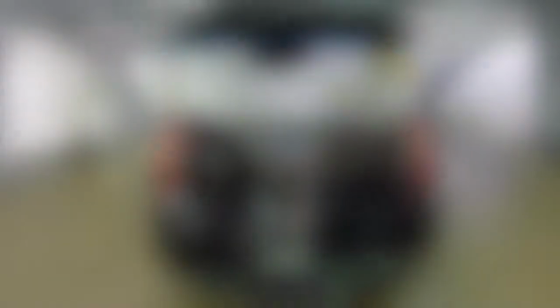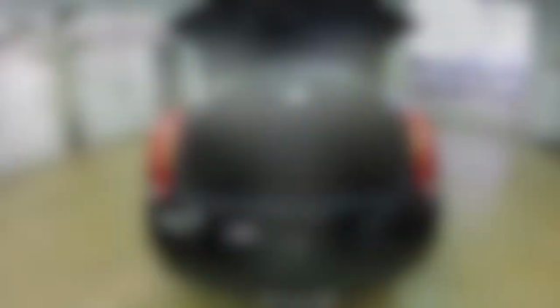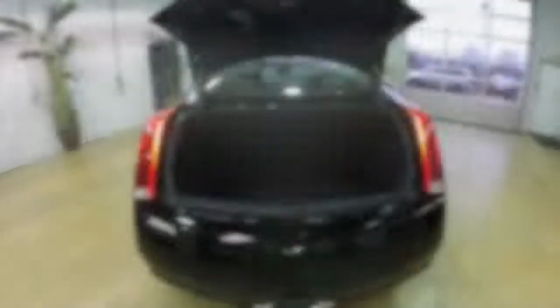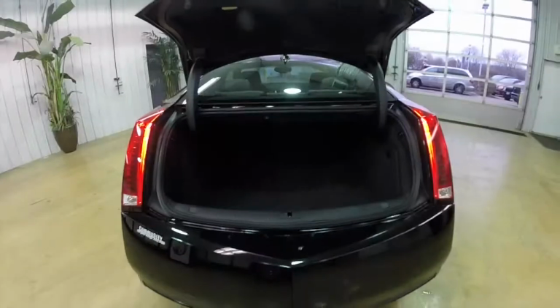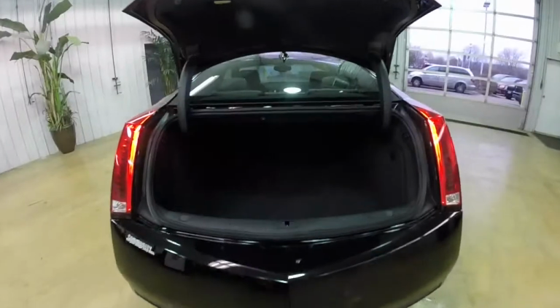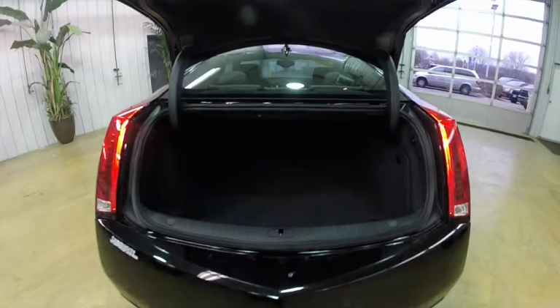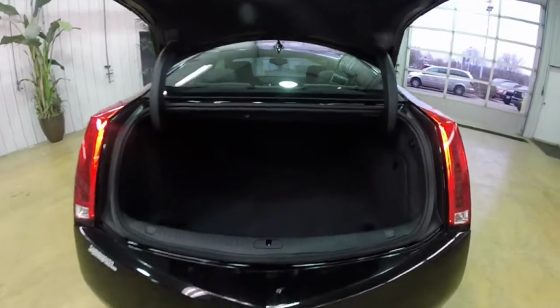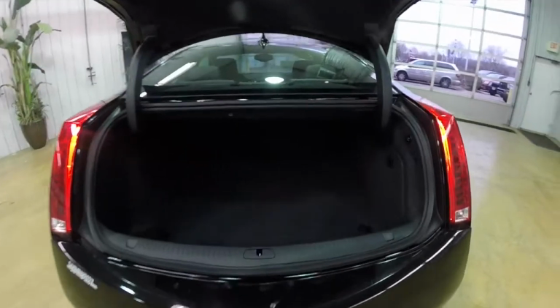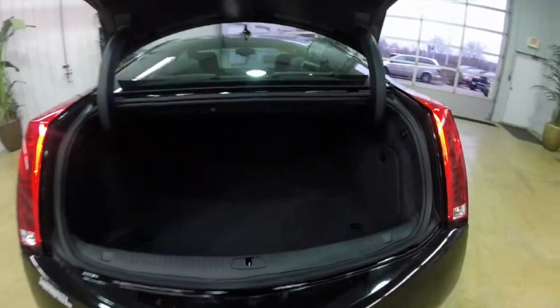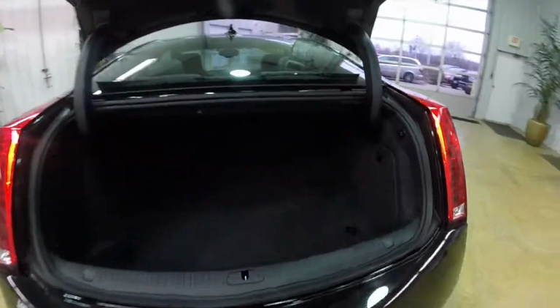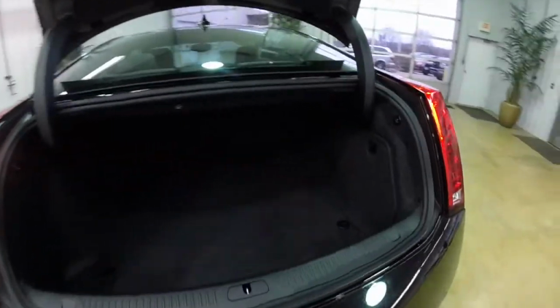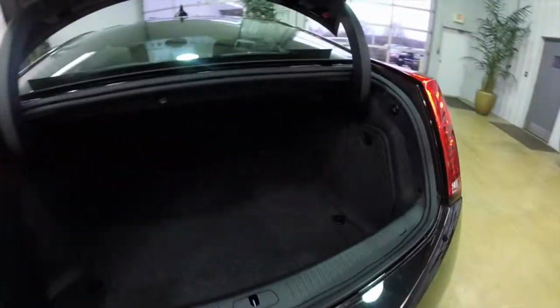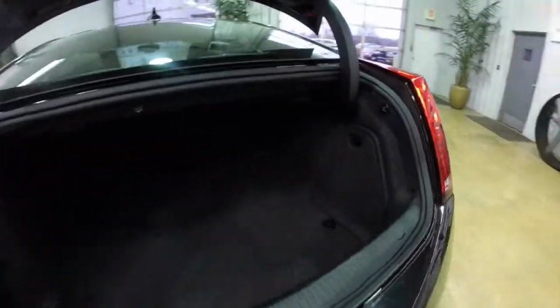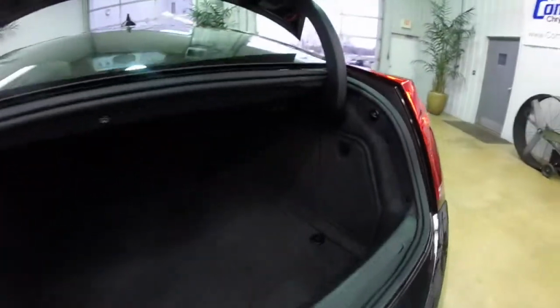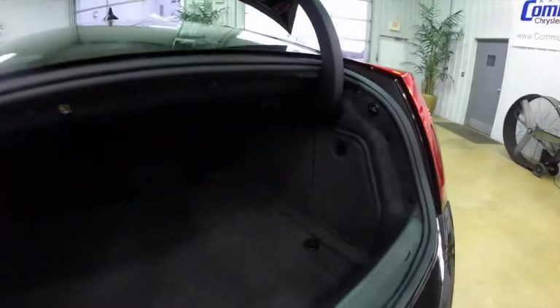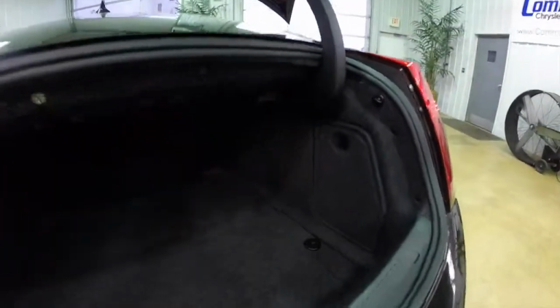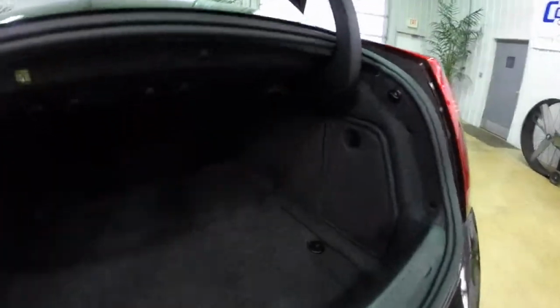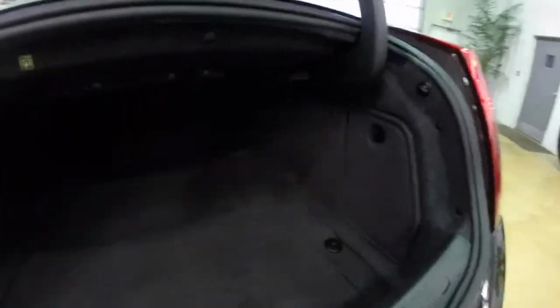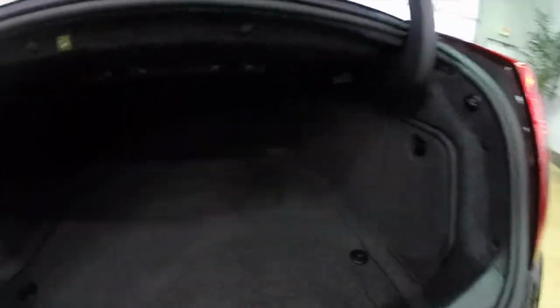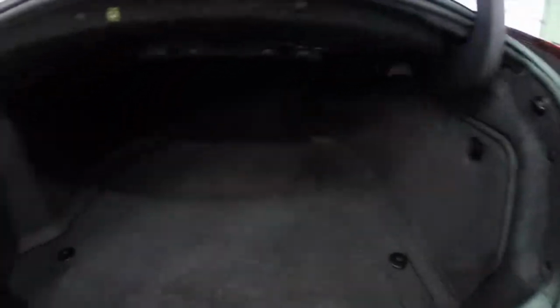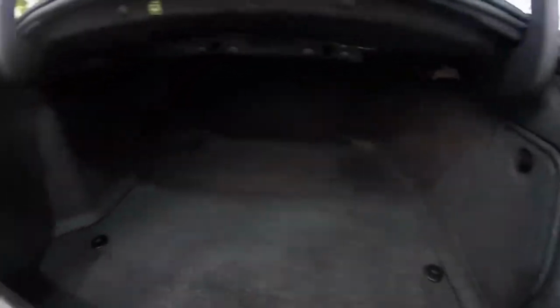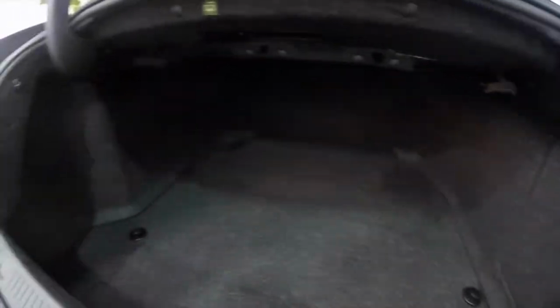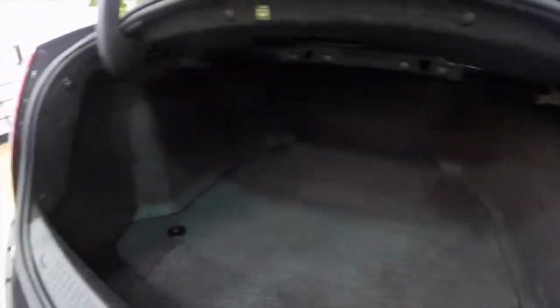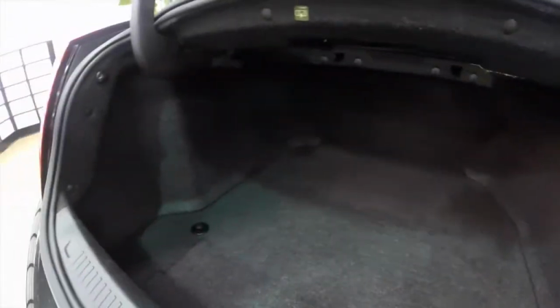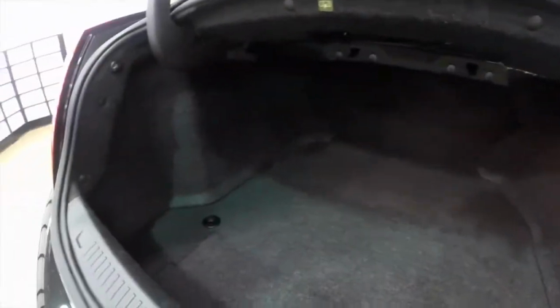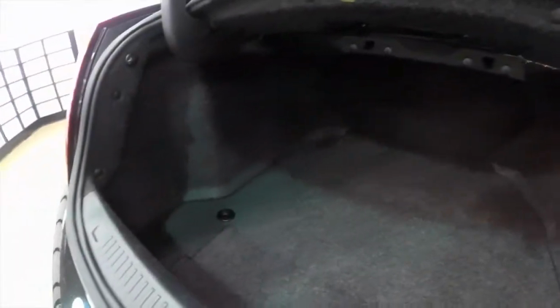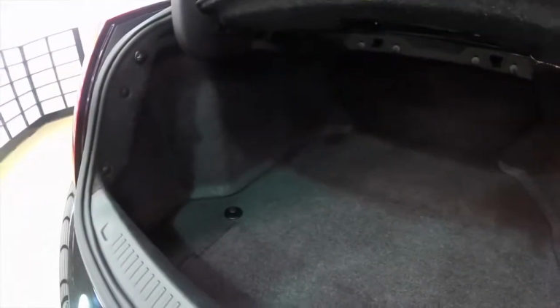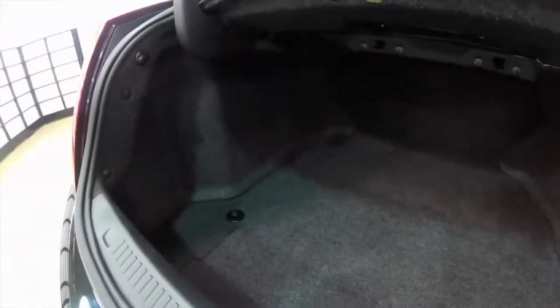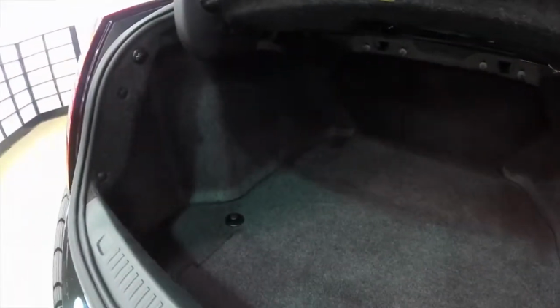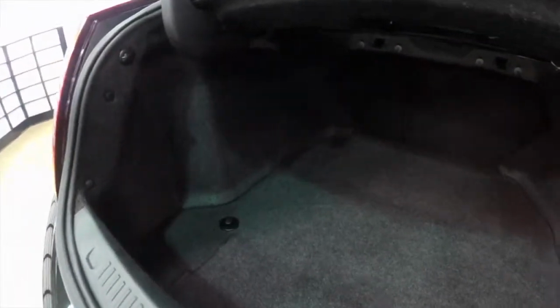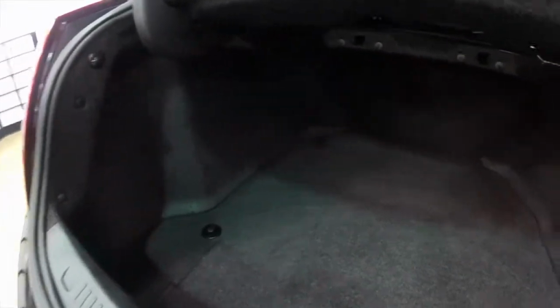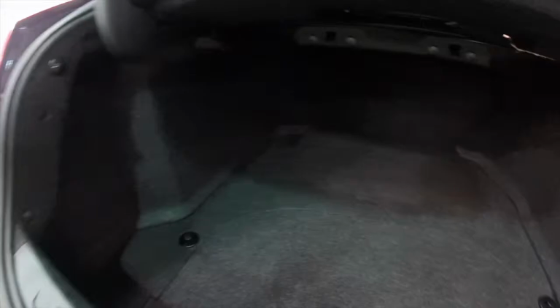Let's take a look at the trunk space. For a car of this type, it's actually pretty roomy.